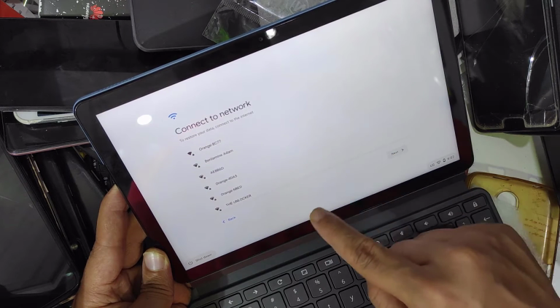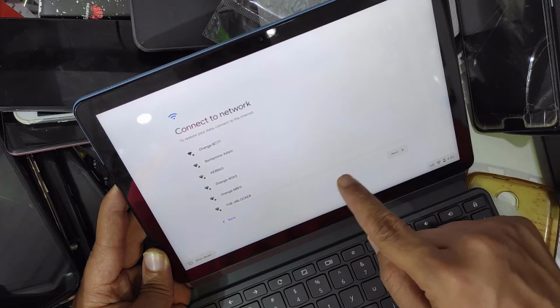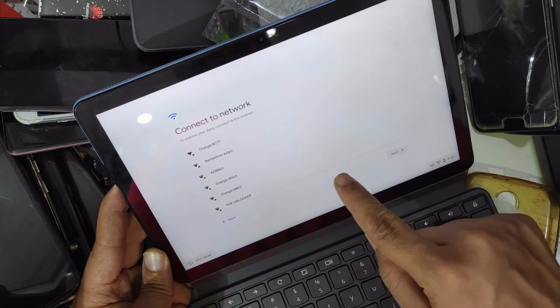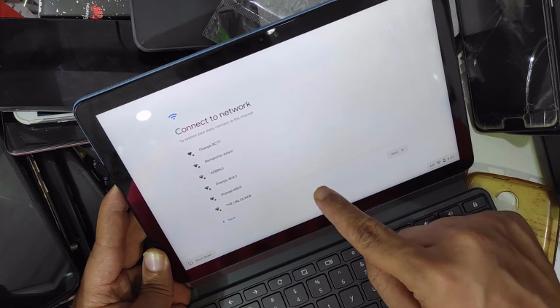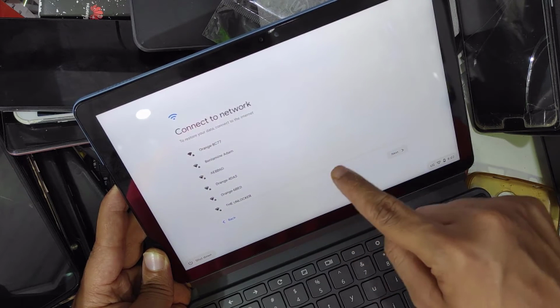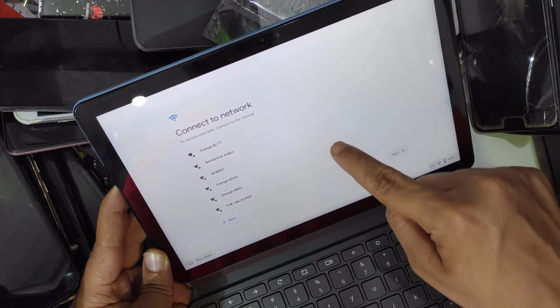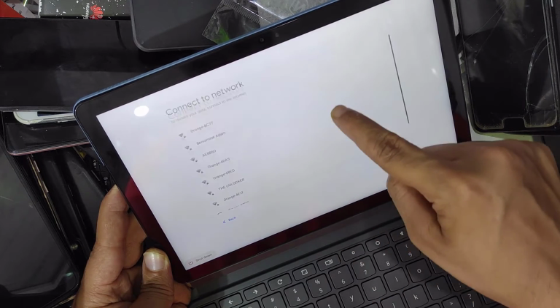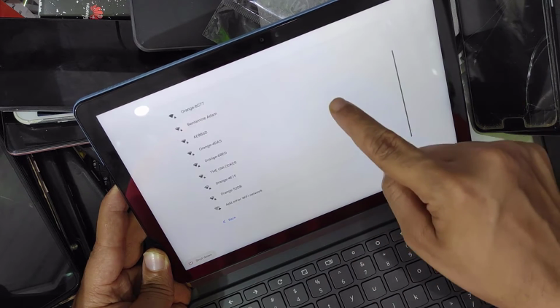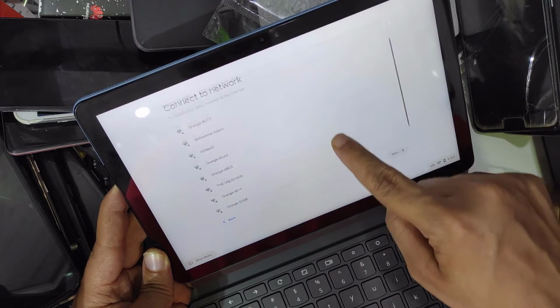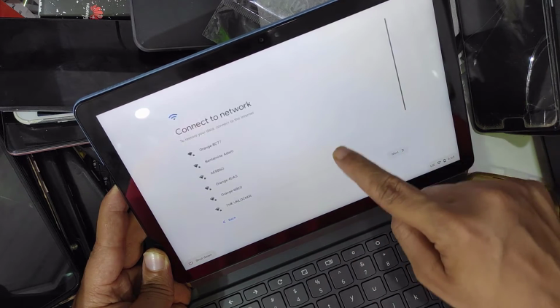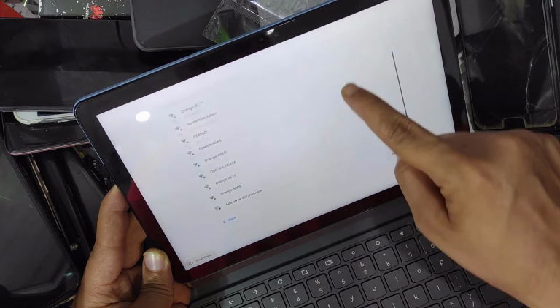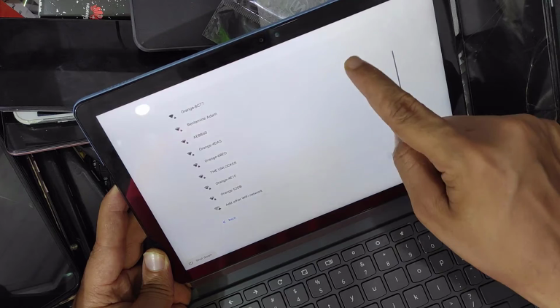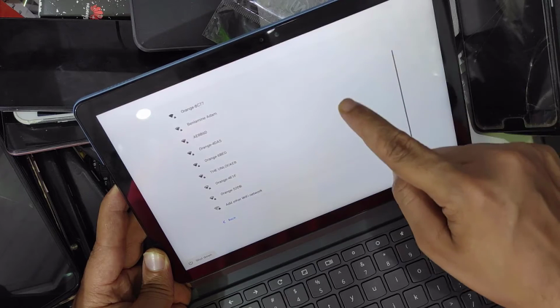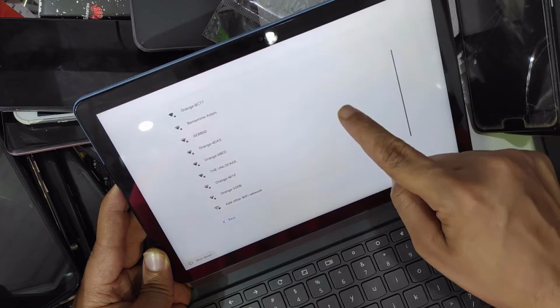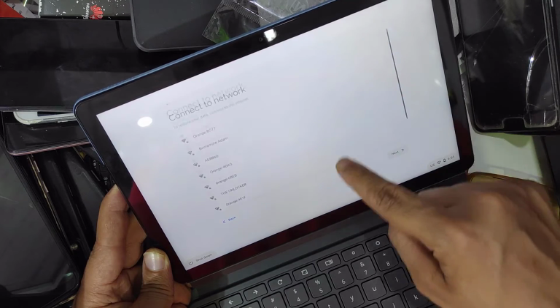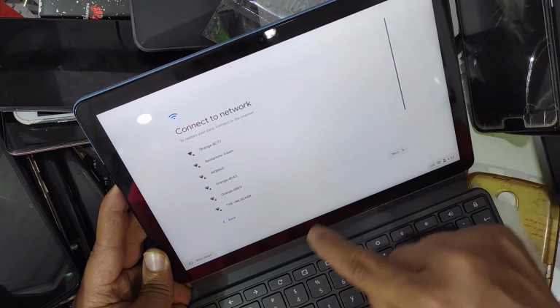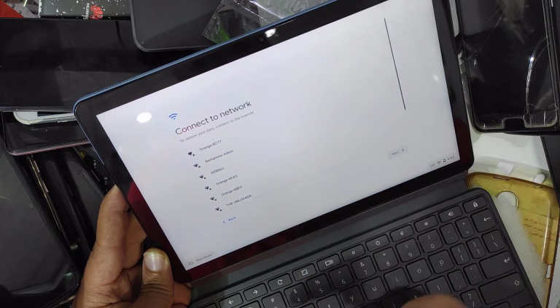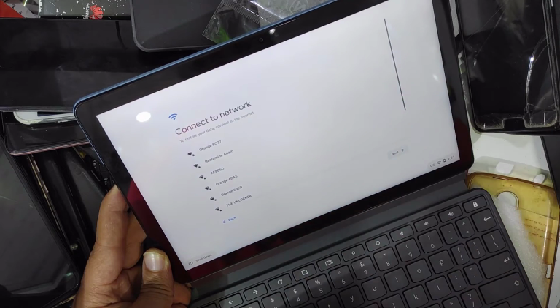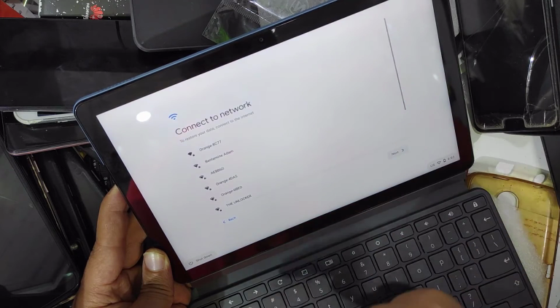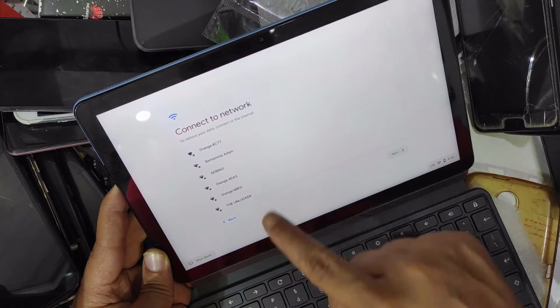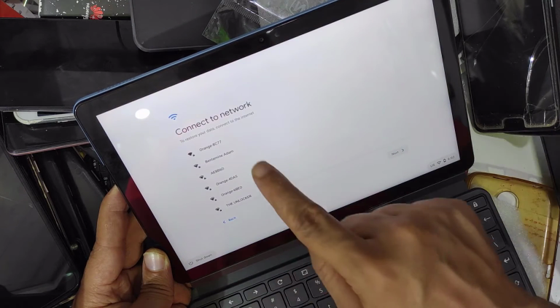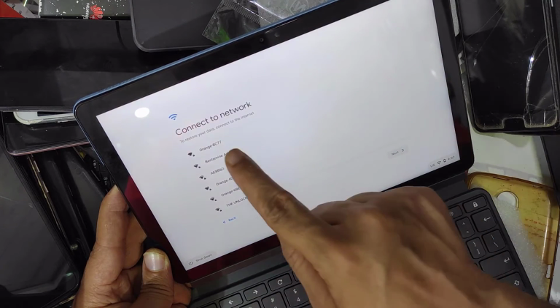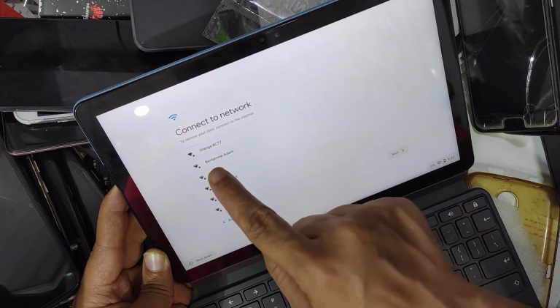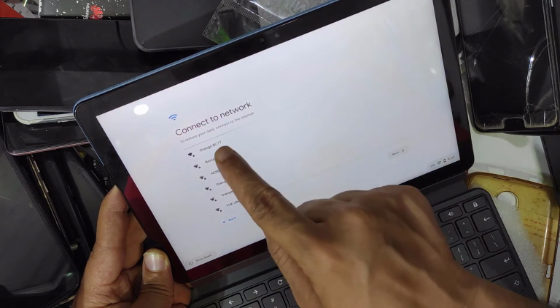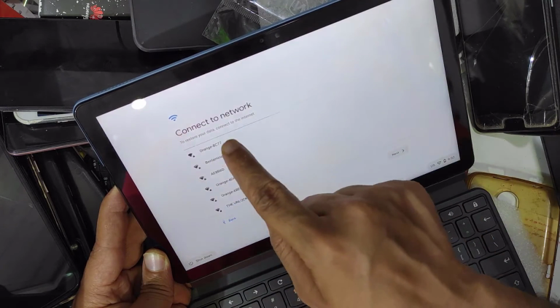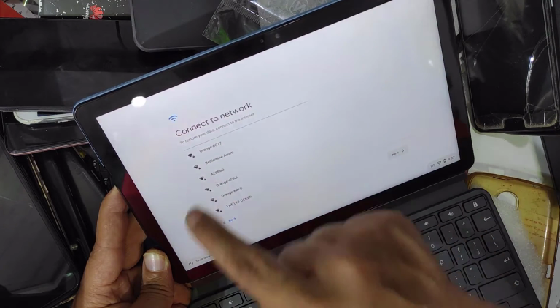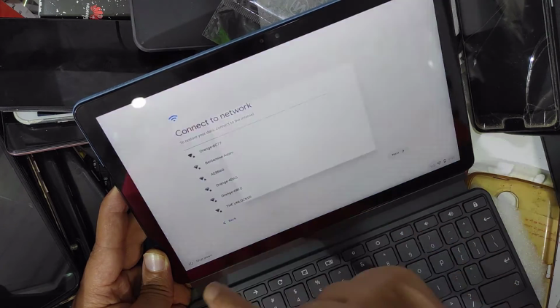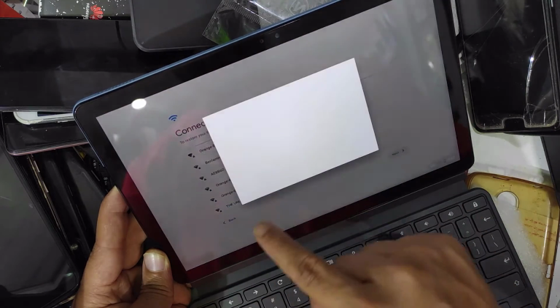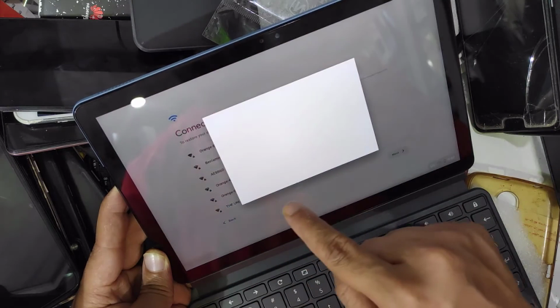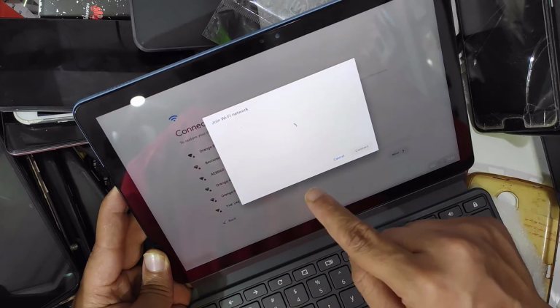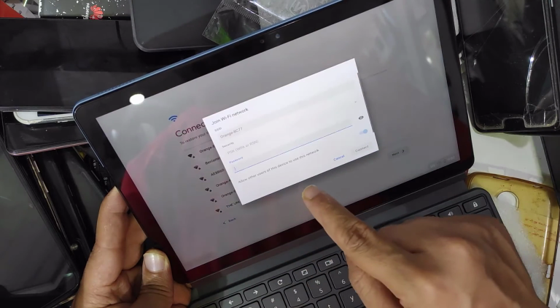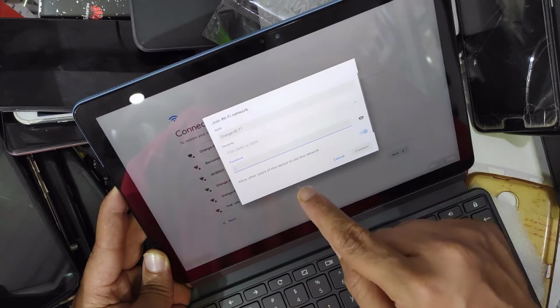The internet is needed. Connect to the internet.